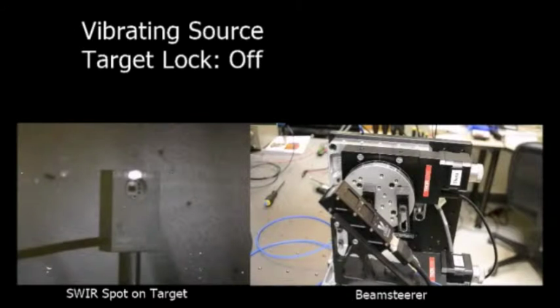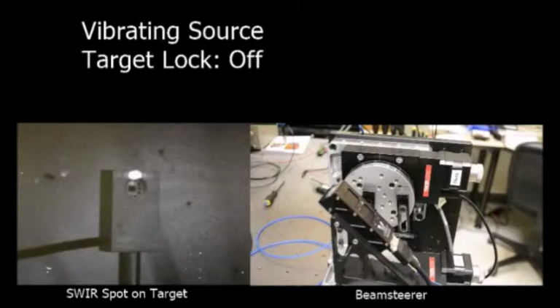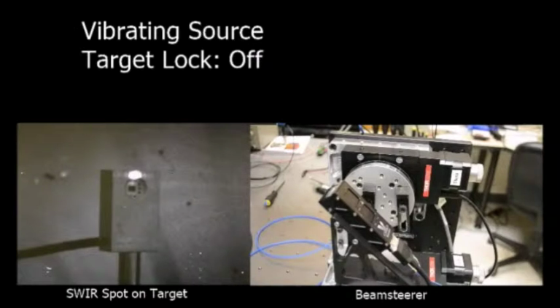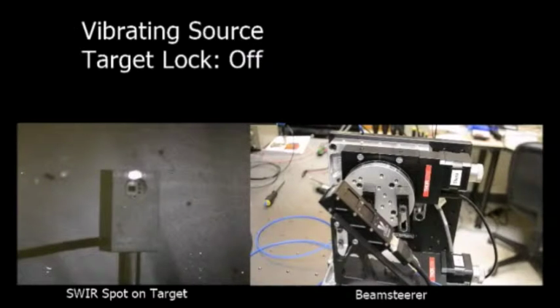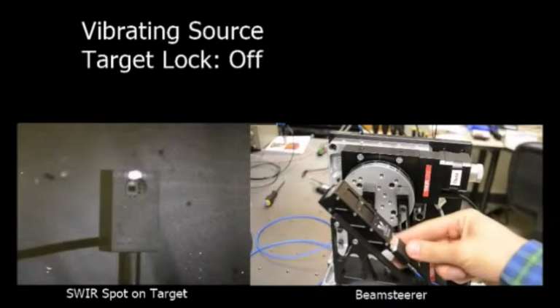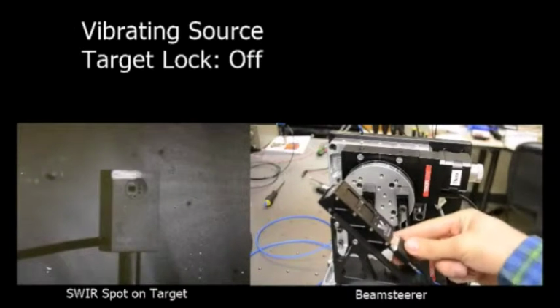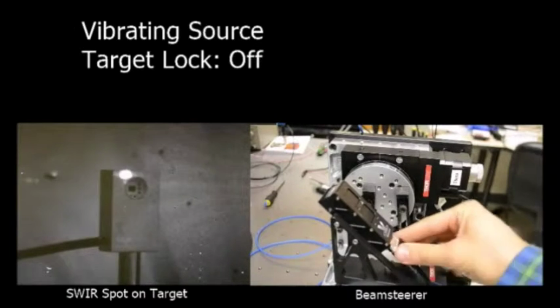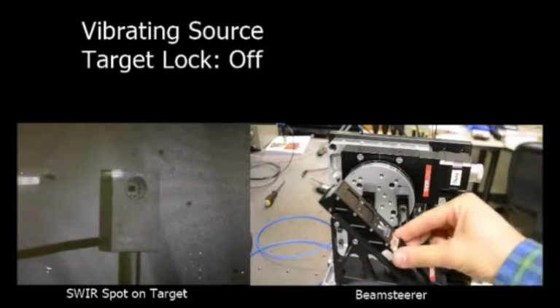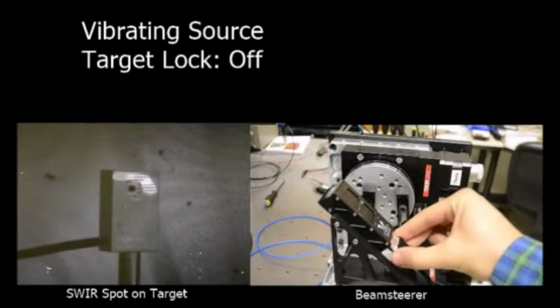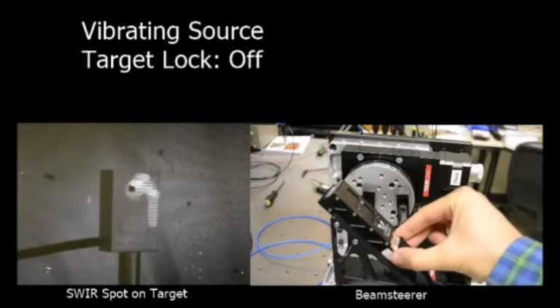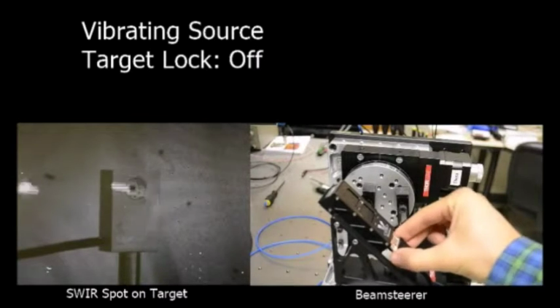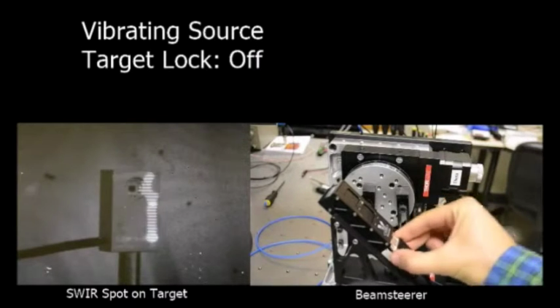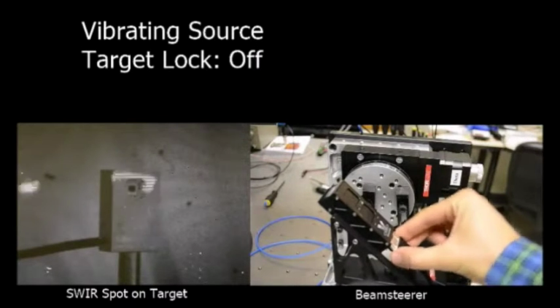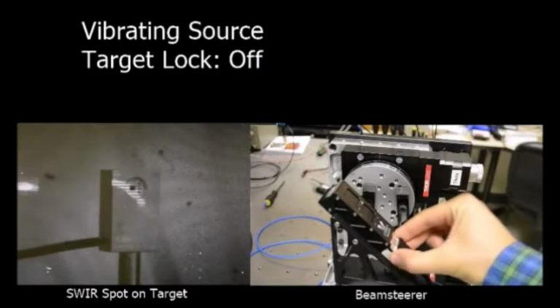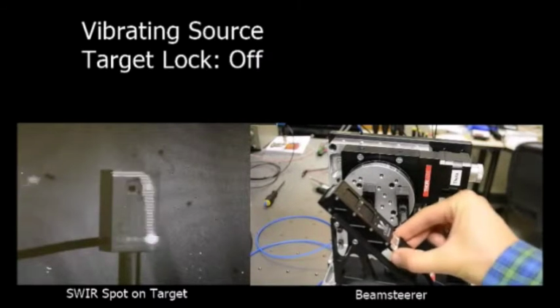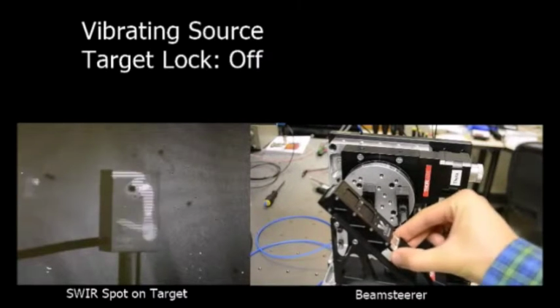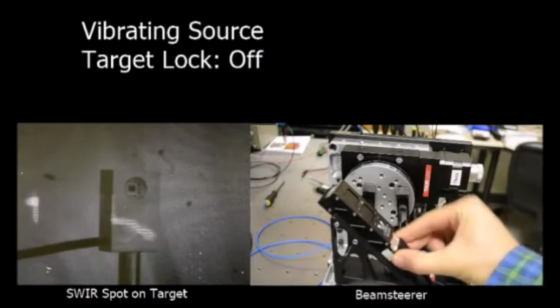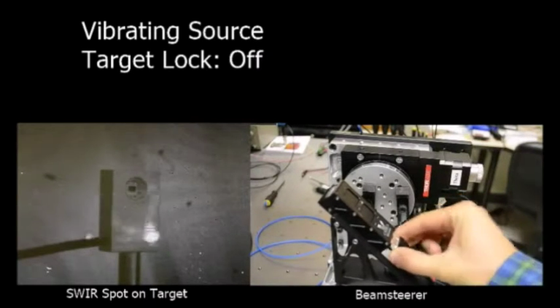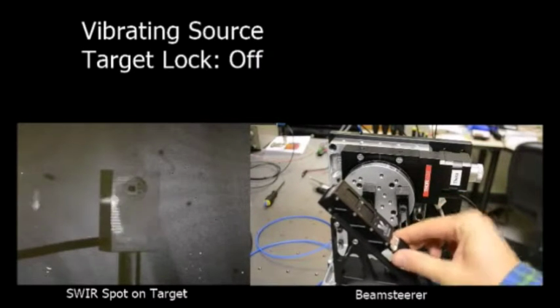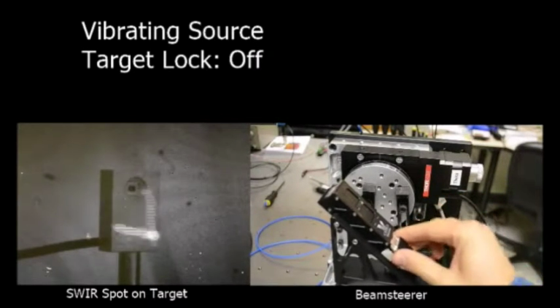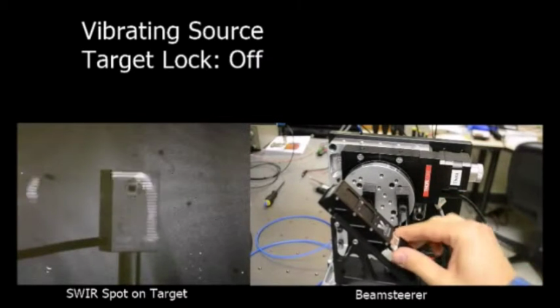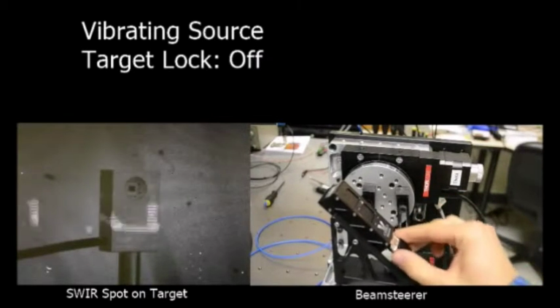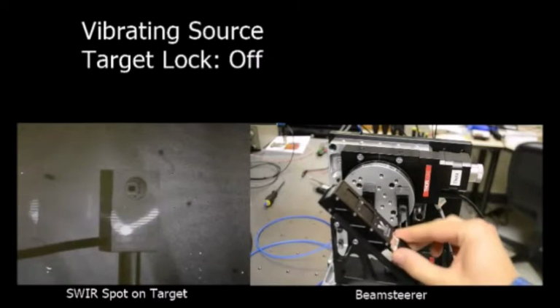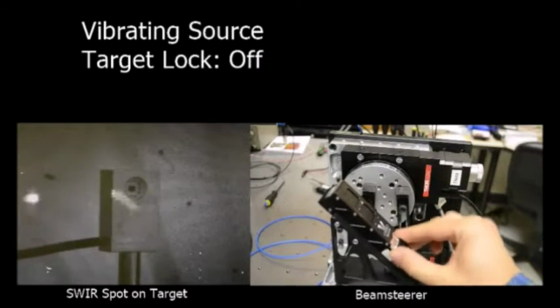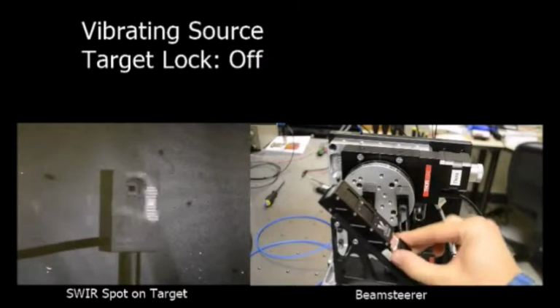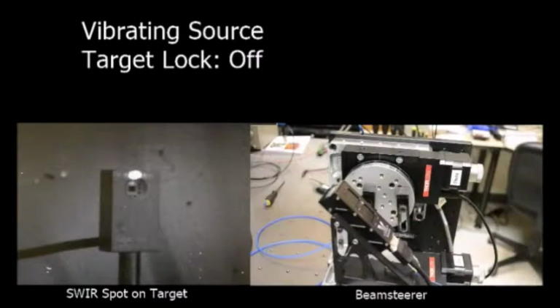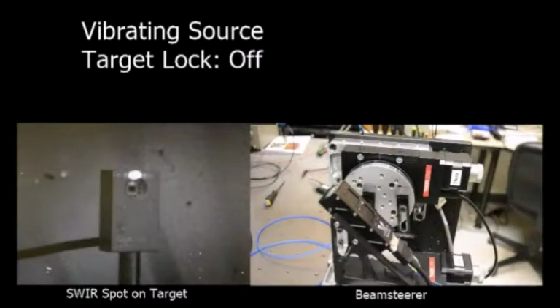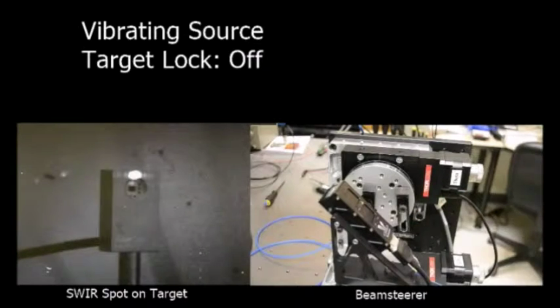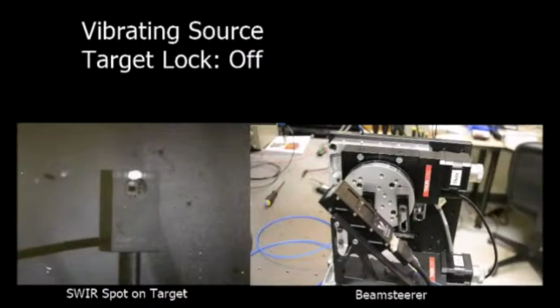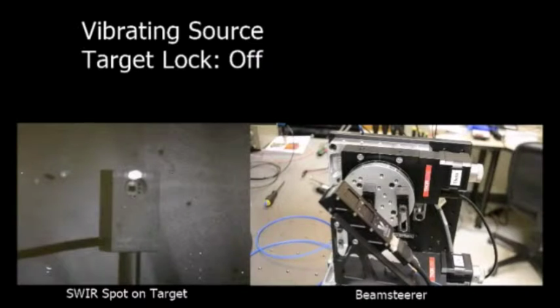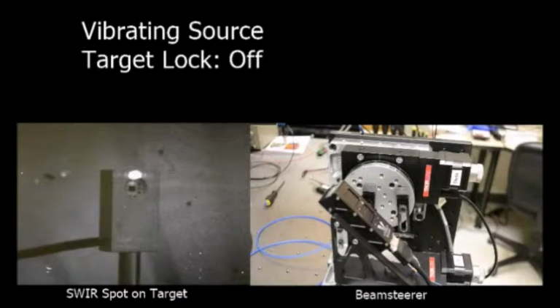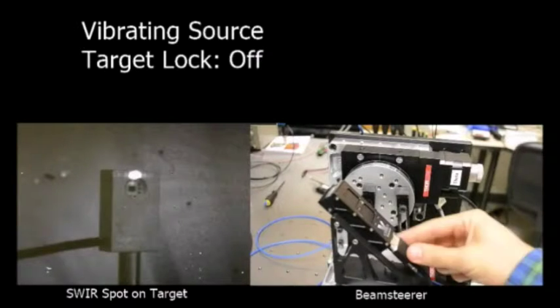First, with the tracking turned off, we jiggle the C-Or and record the beam pointing varying over many times the active area of the target detector.